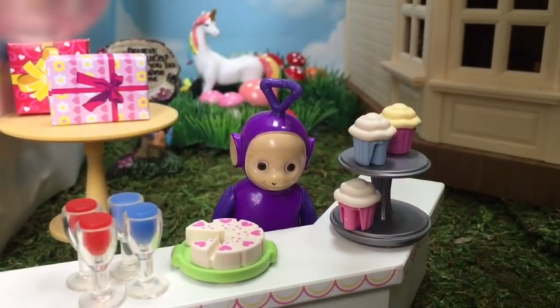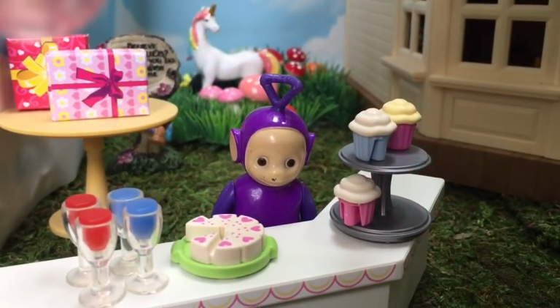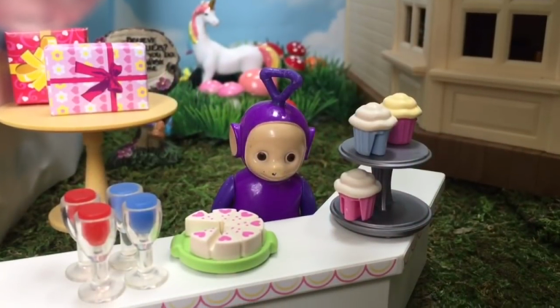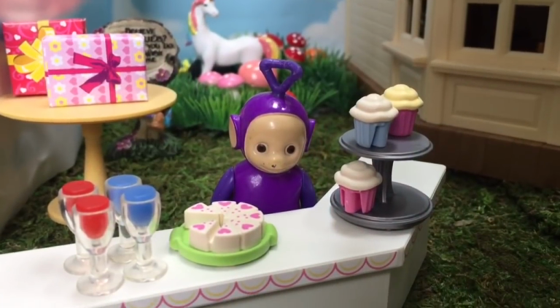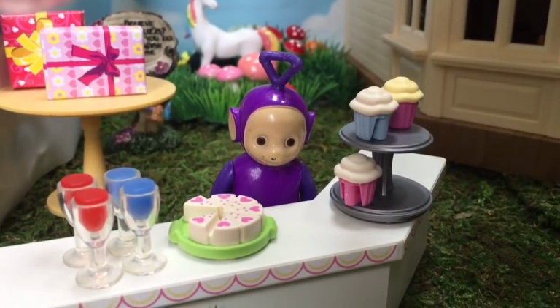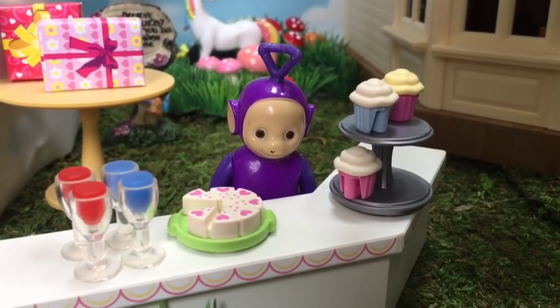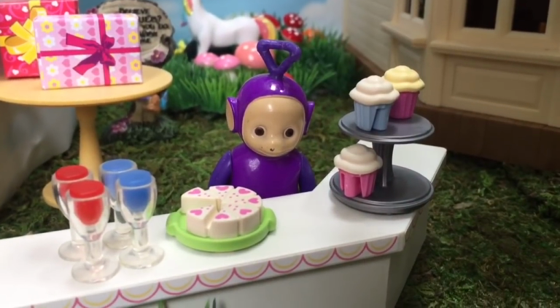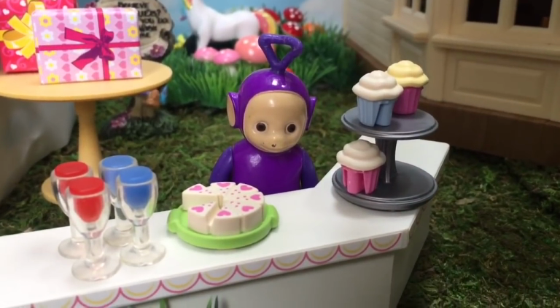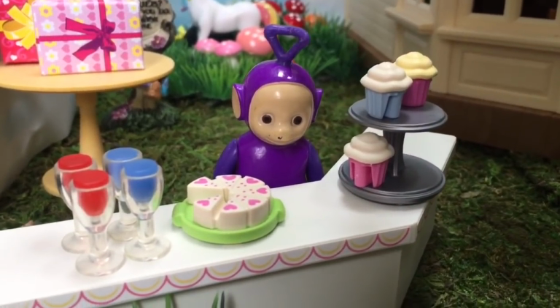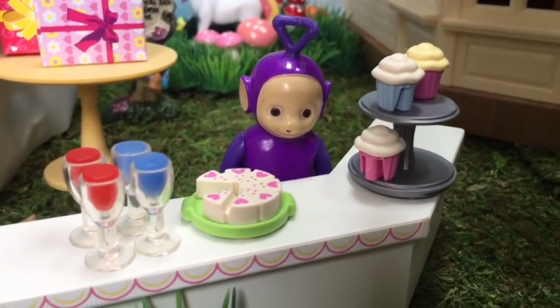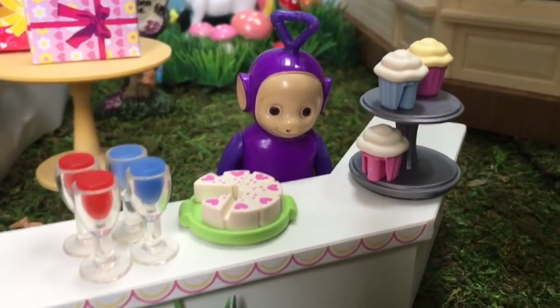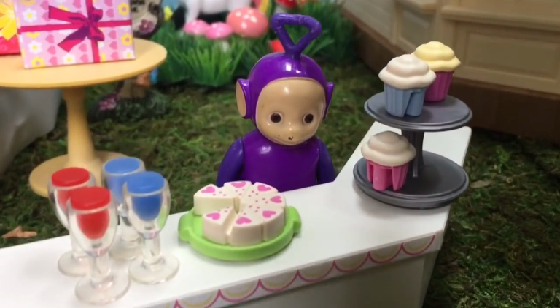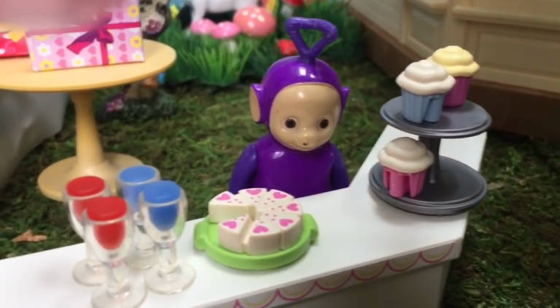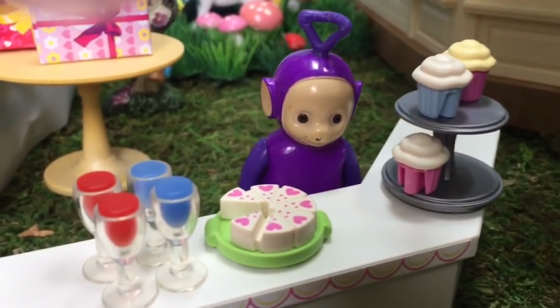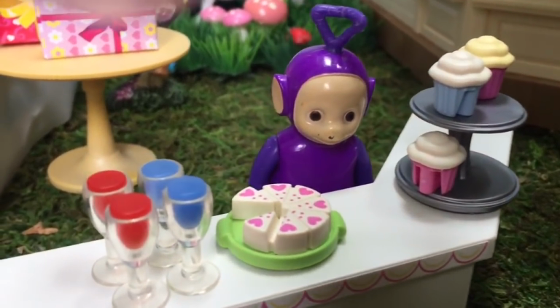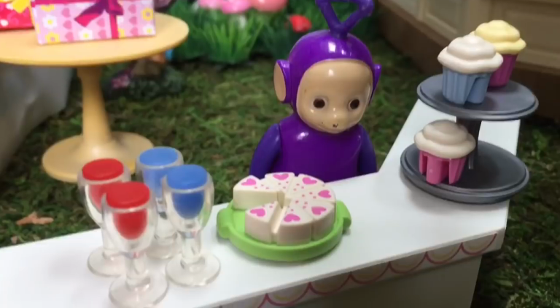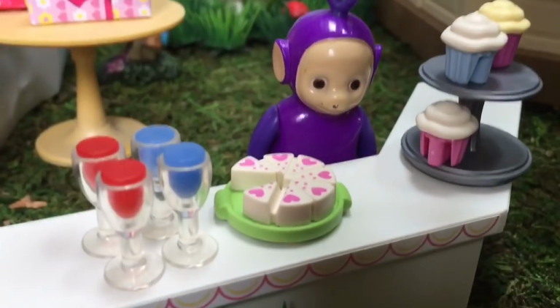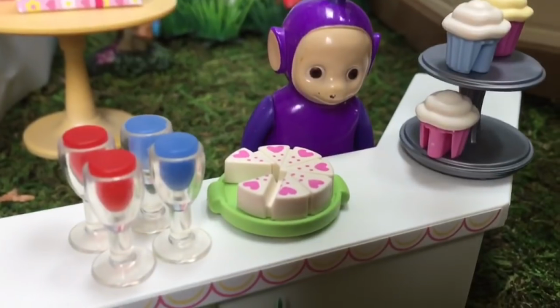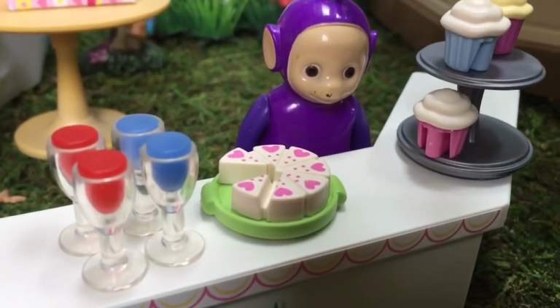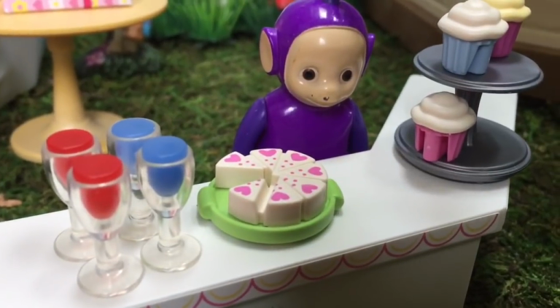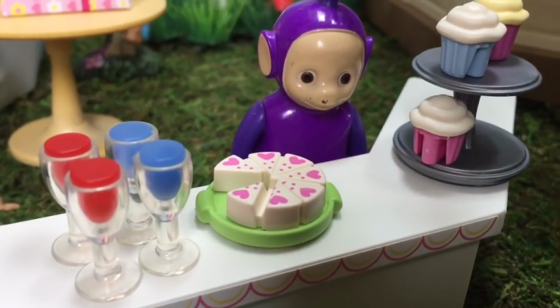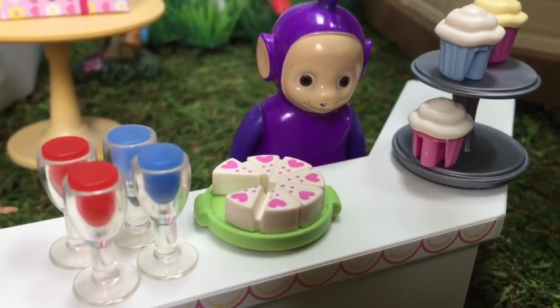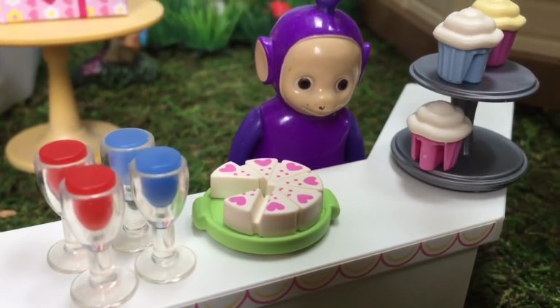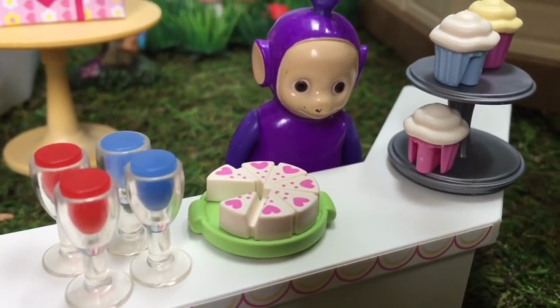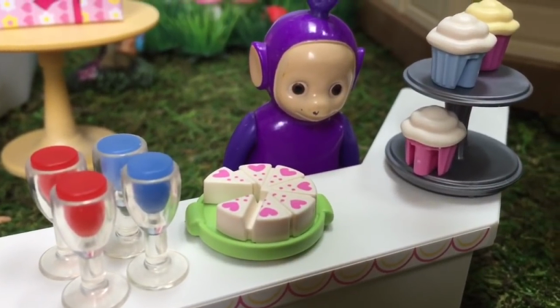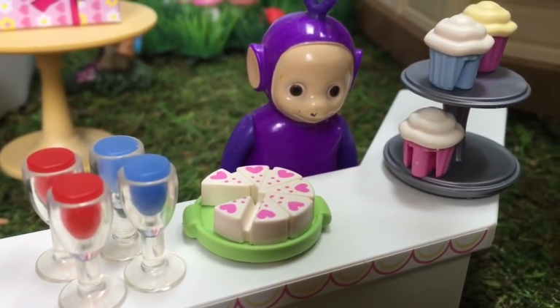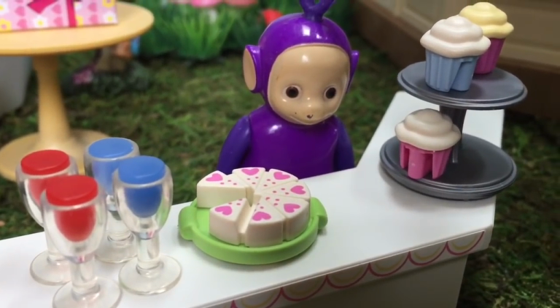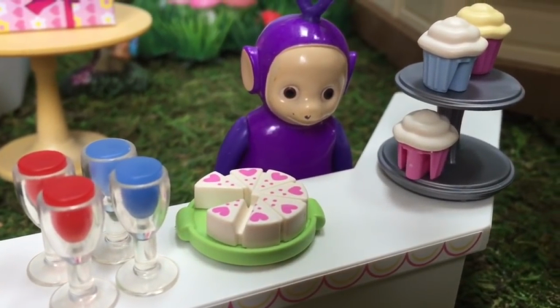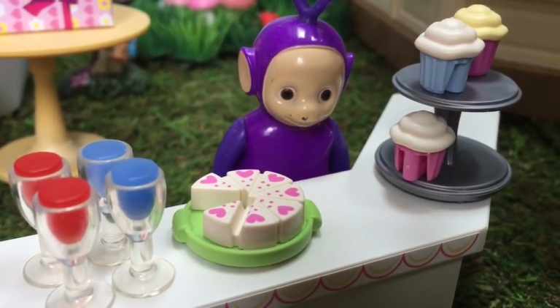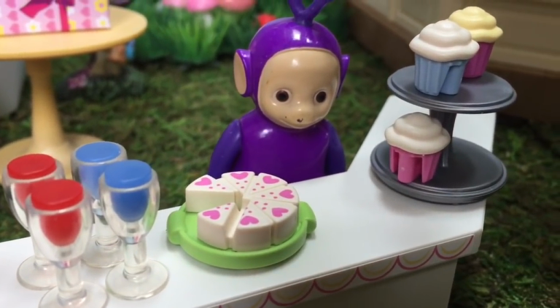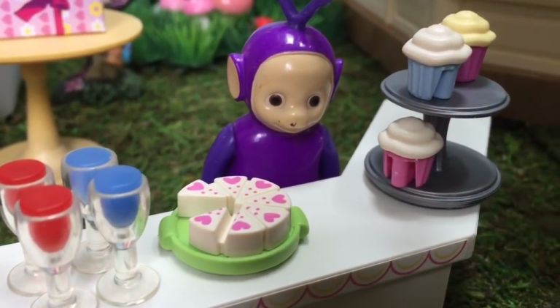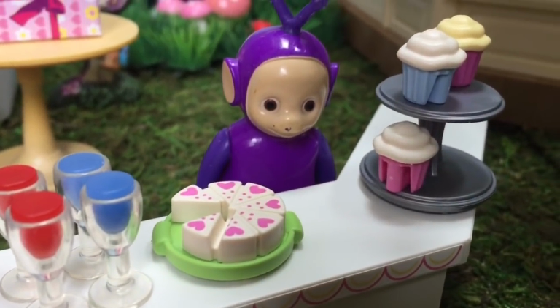Tinky Winky is getting the snack table ready. There's cake, cupcakes, and drinks.